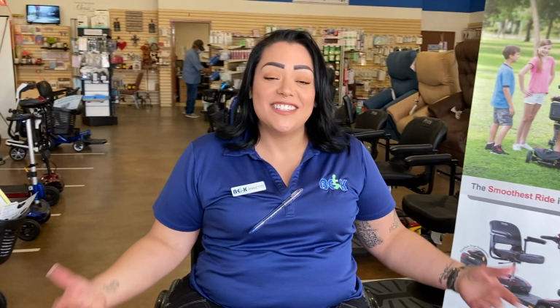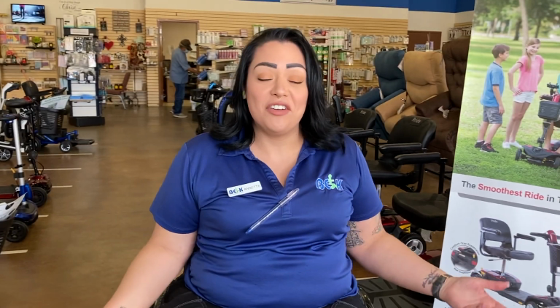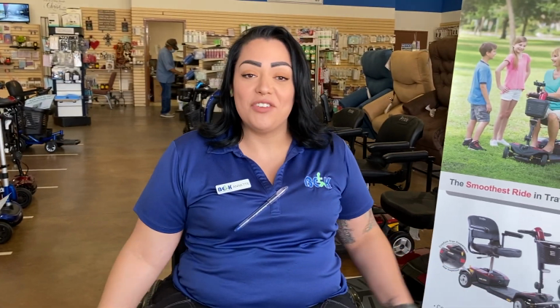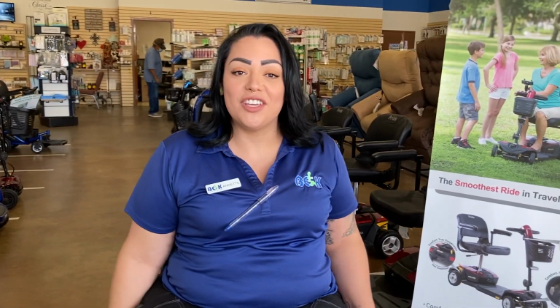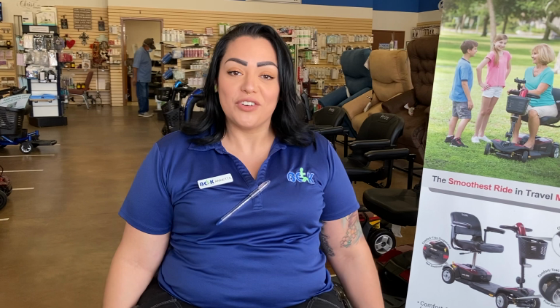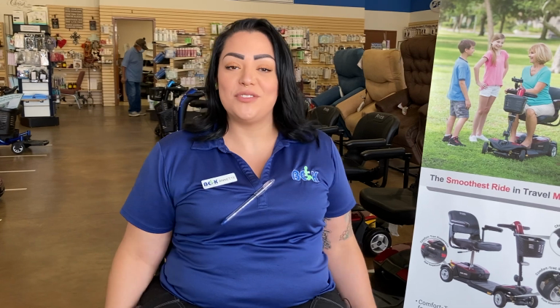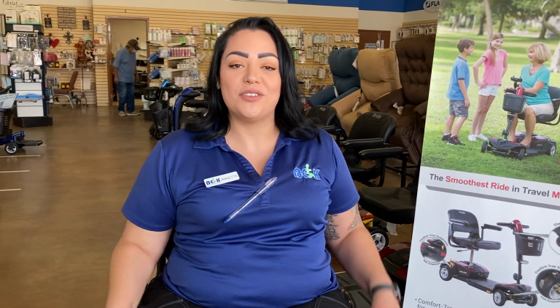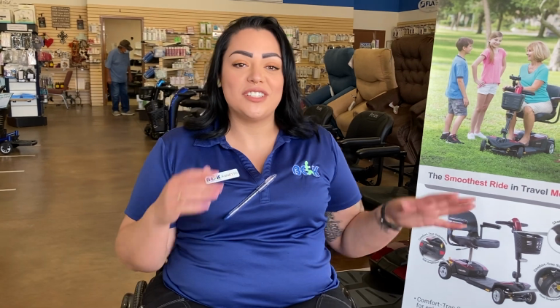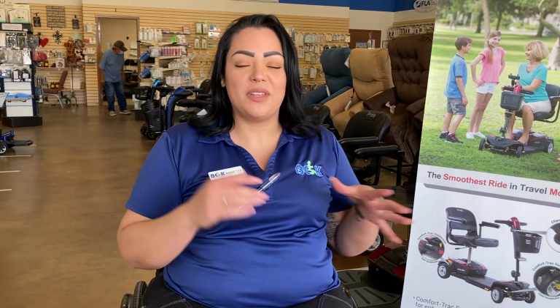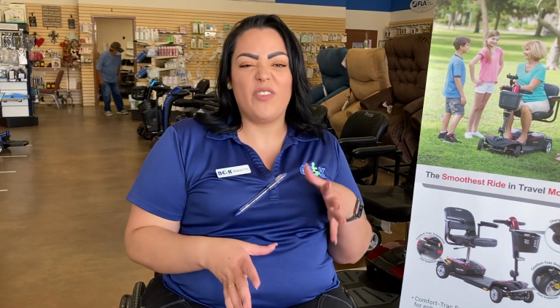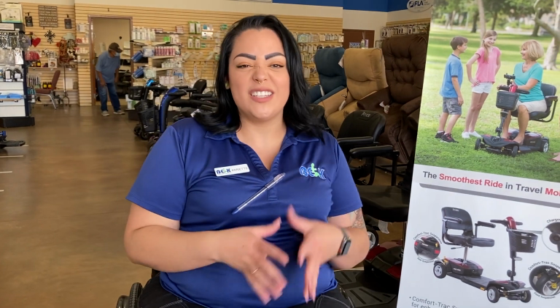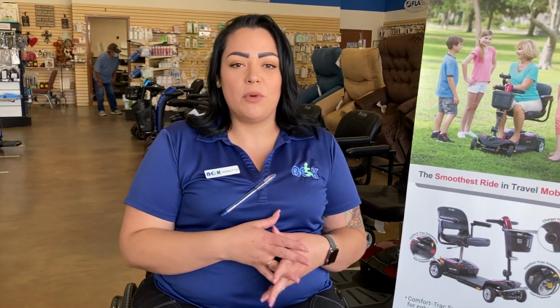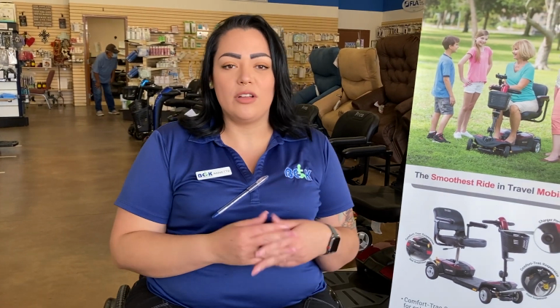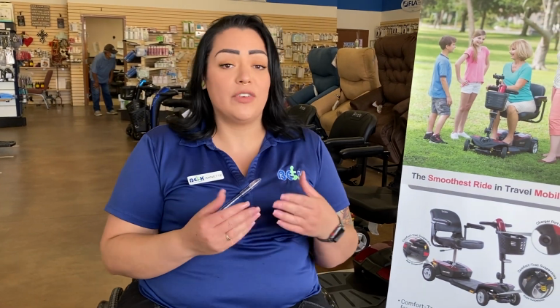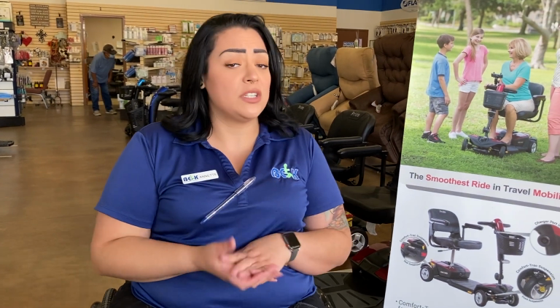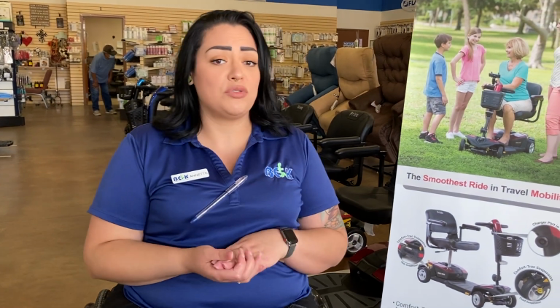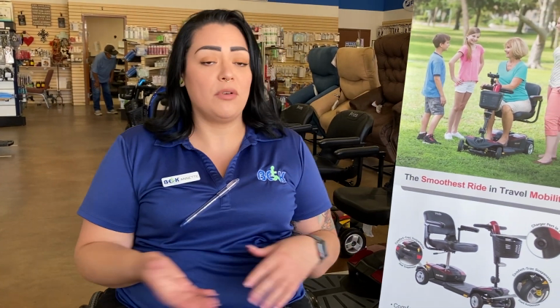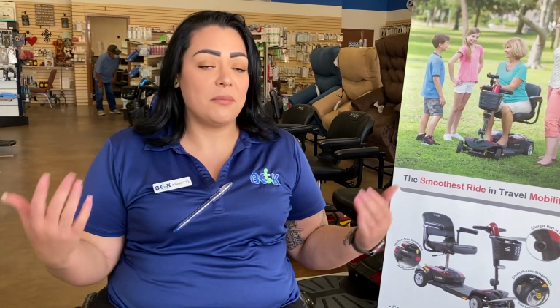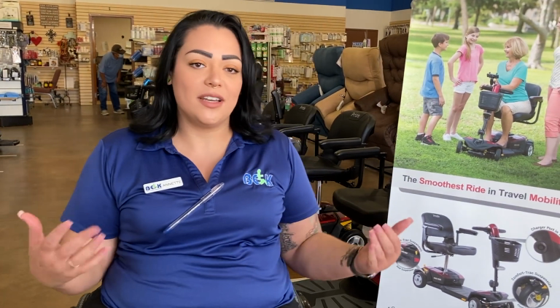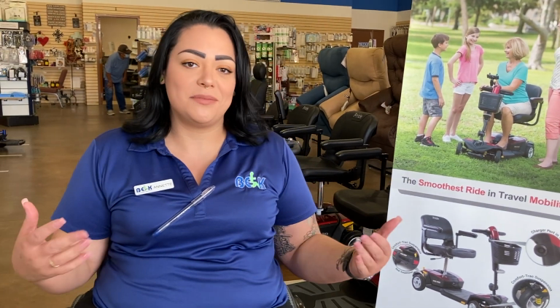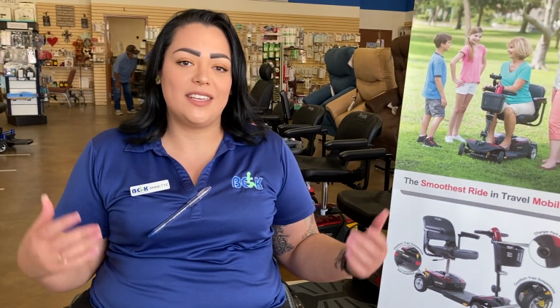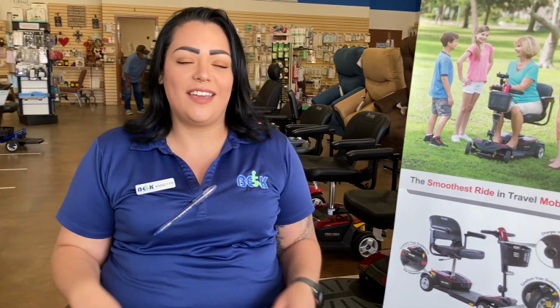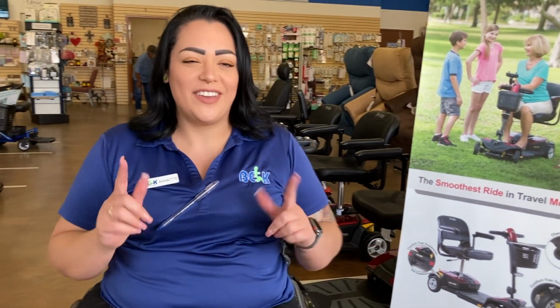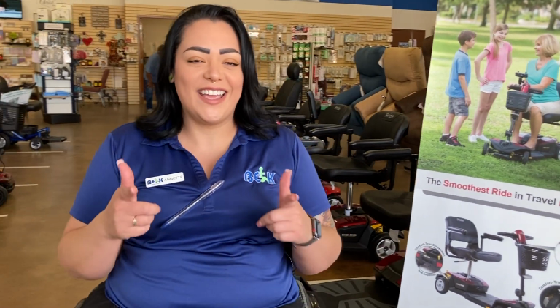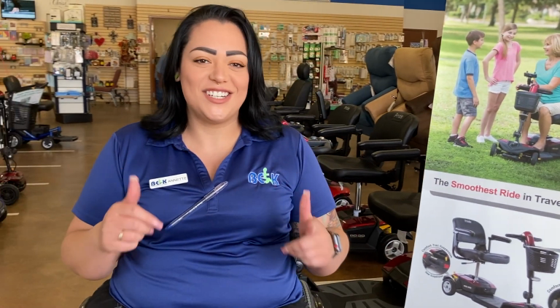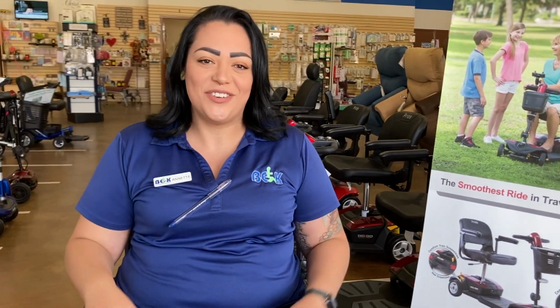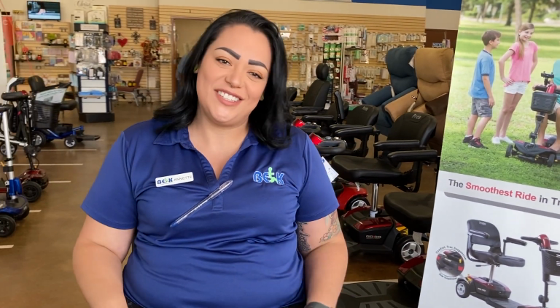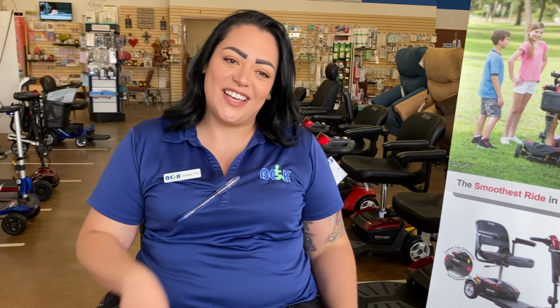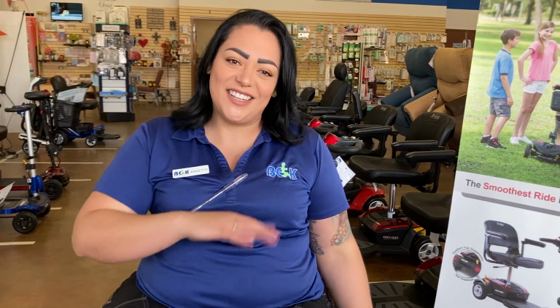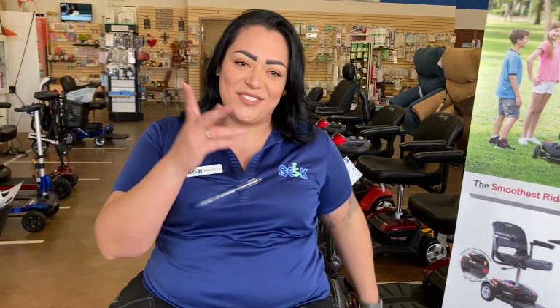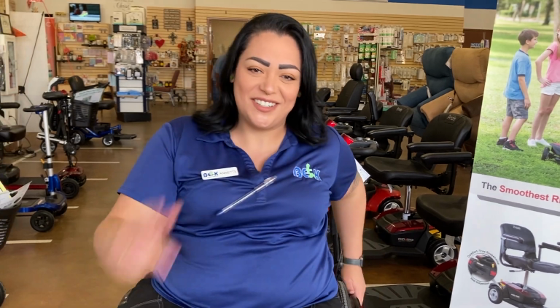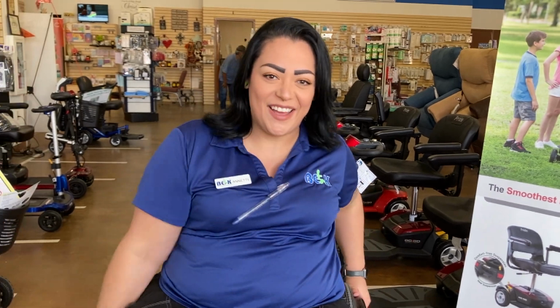So if you're looking for a new scooter — something fun, small, something to travel — comment down to BDK. I got you. I'll see you guys on the next one. Bye.